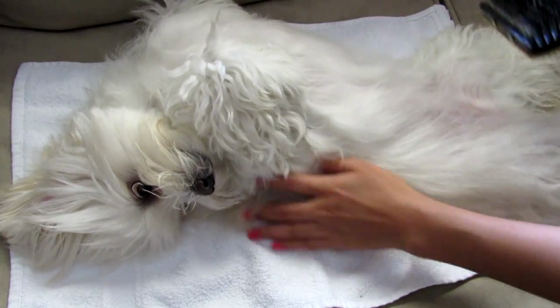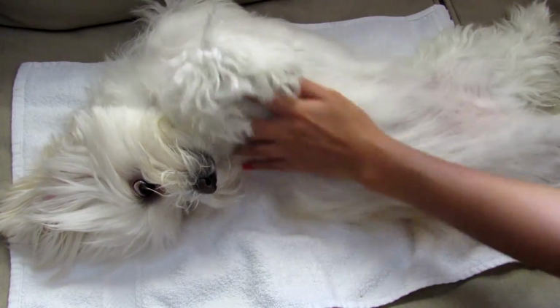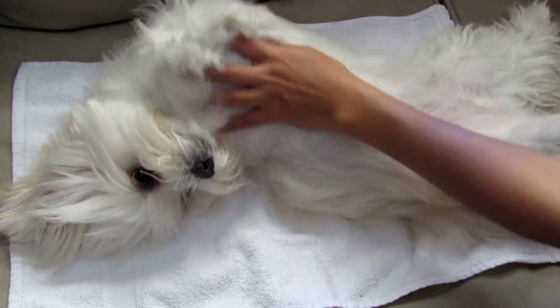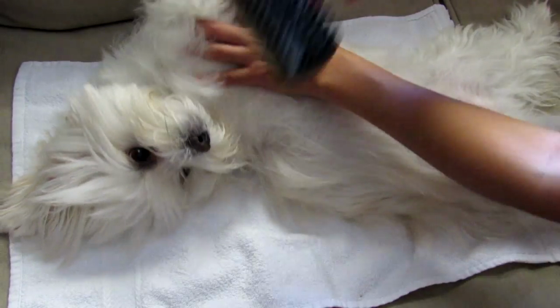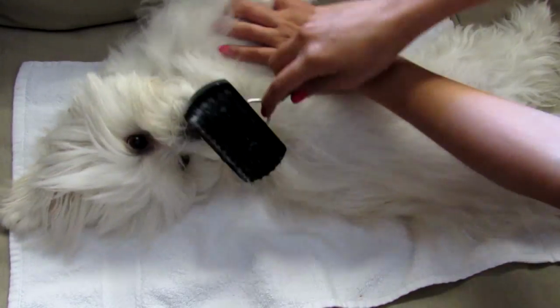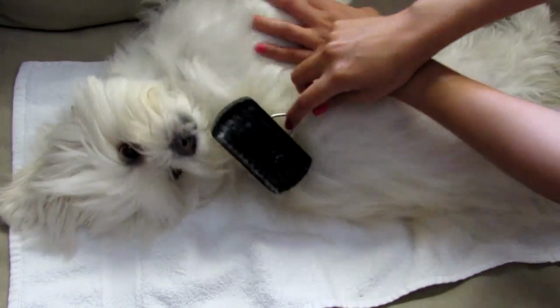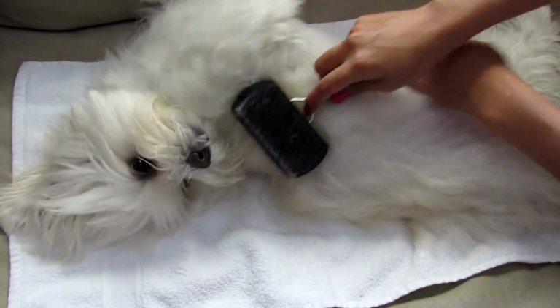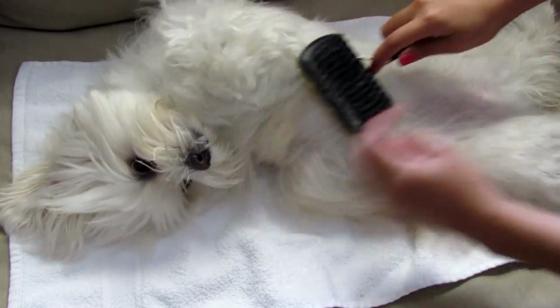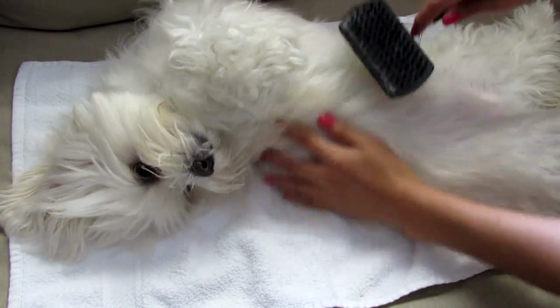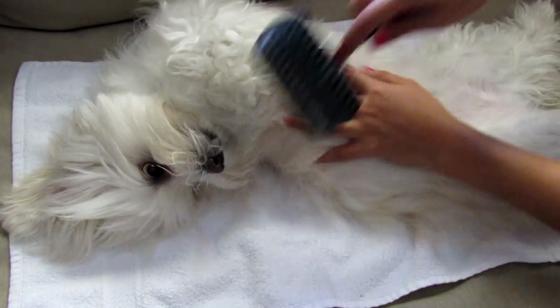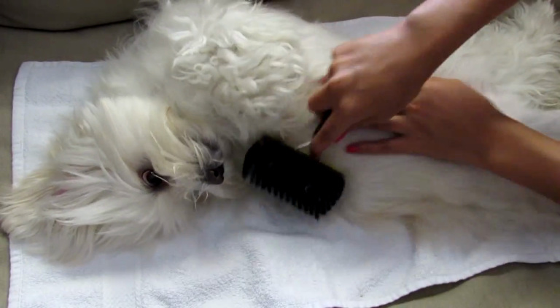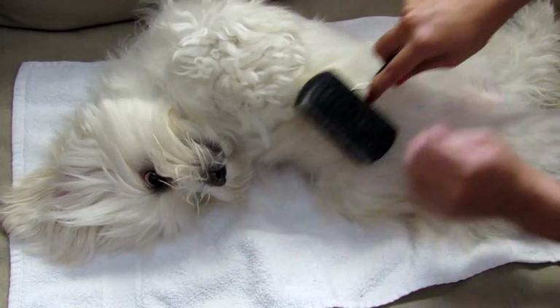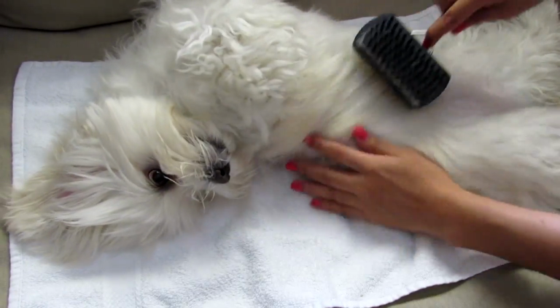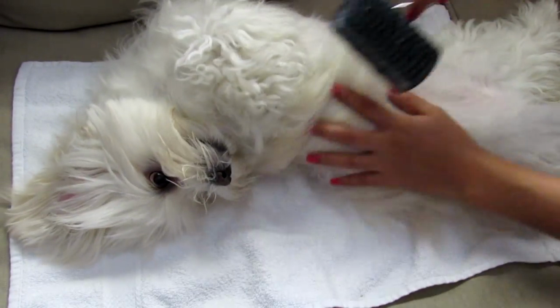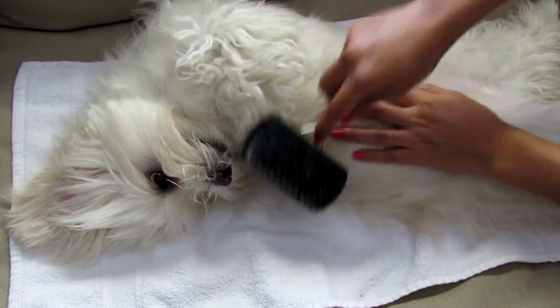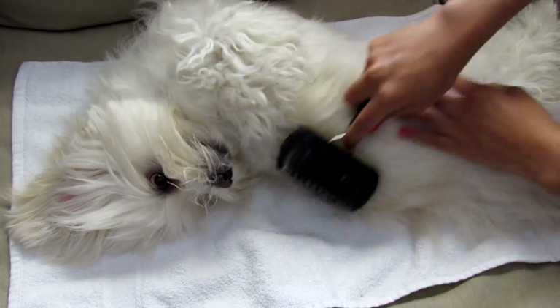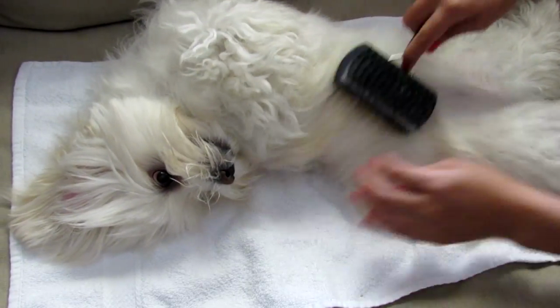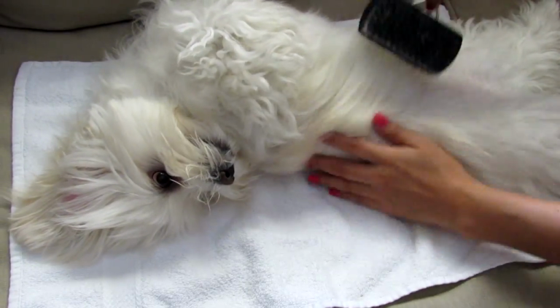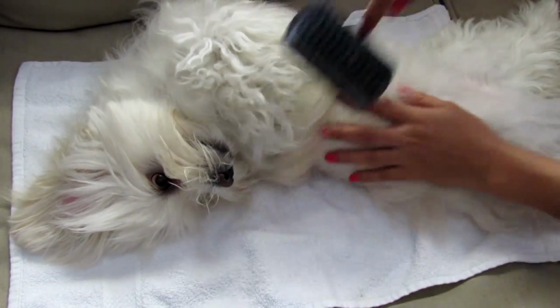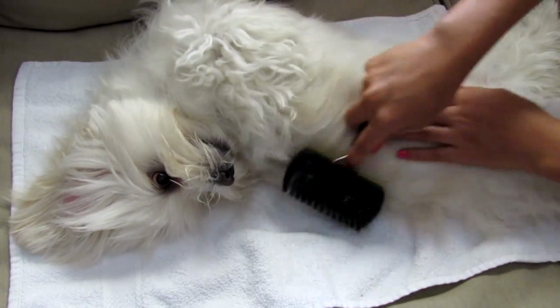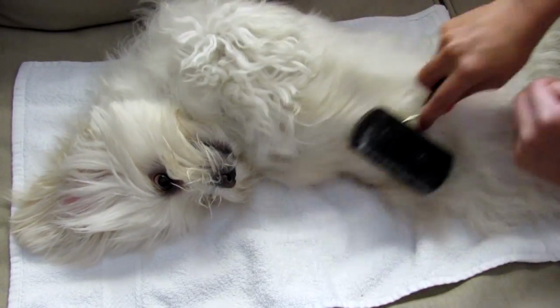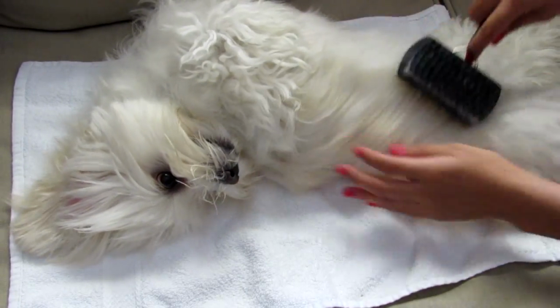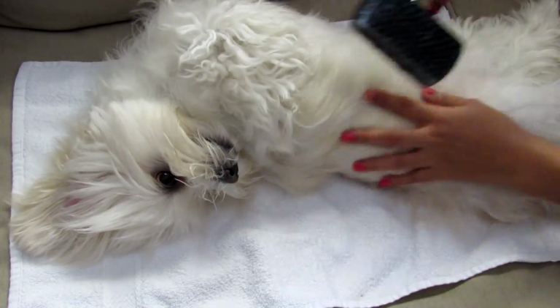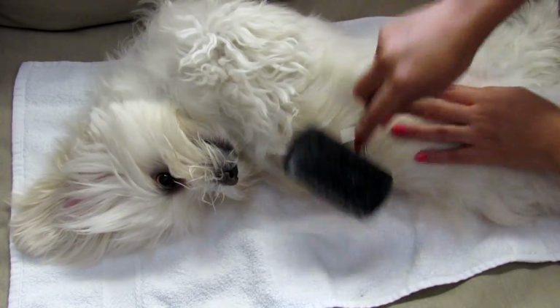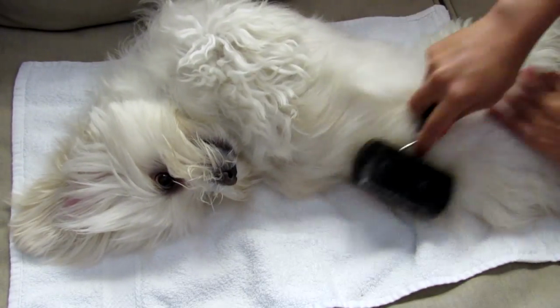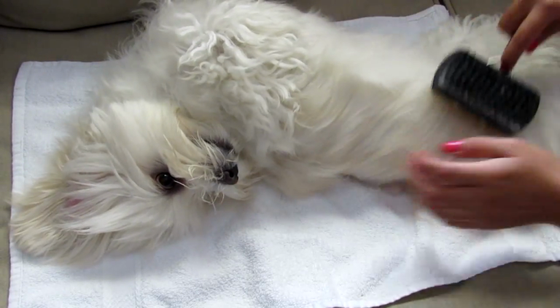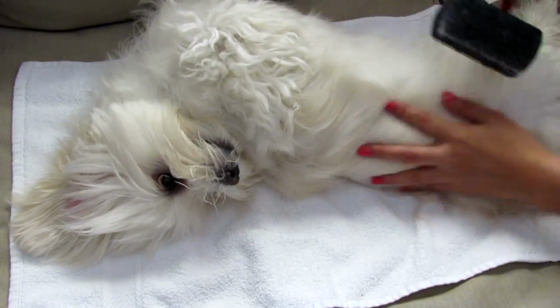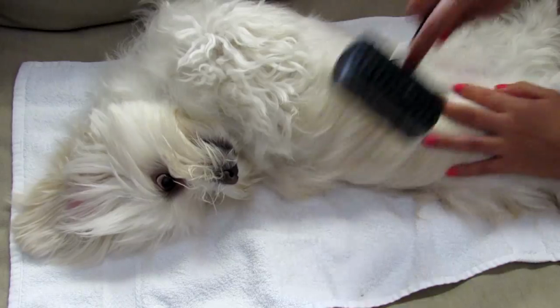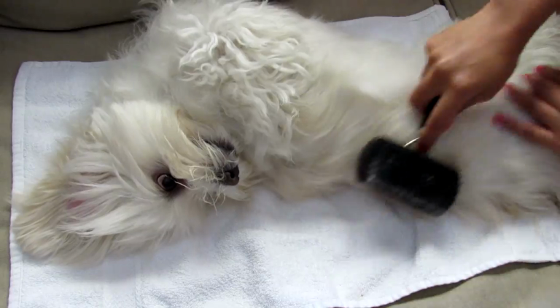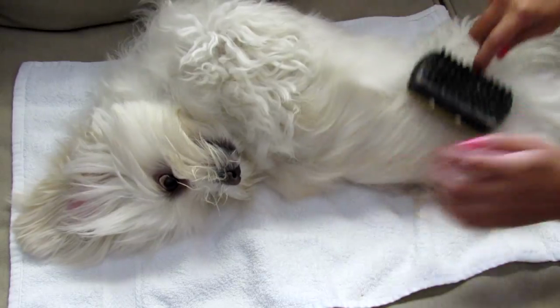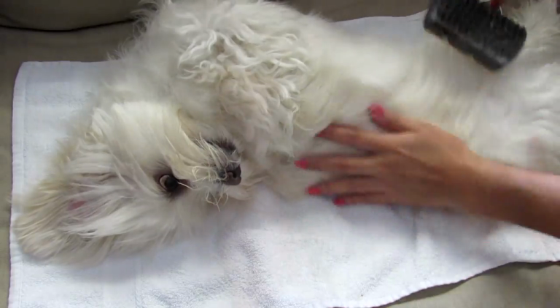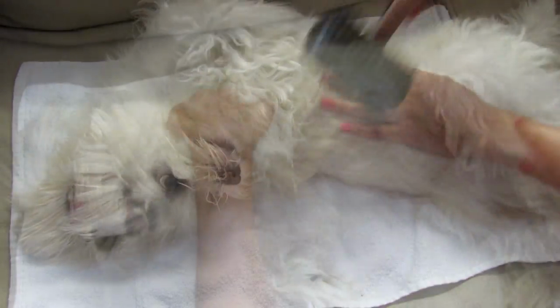Then you can continue brushing the hair to the right side and then the left side.